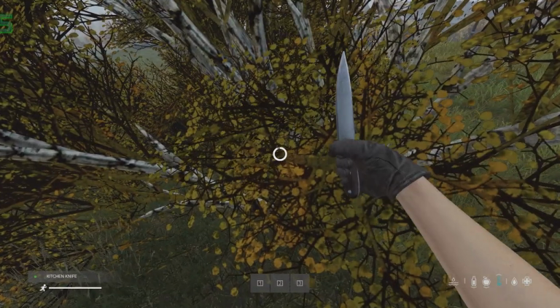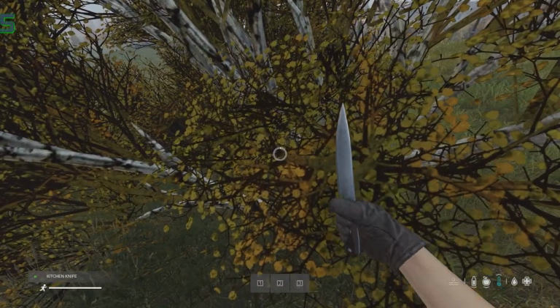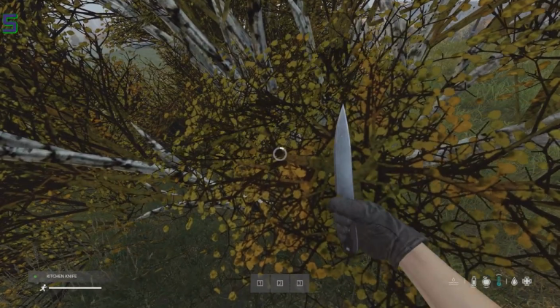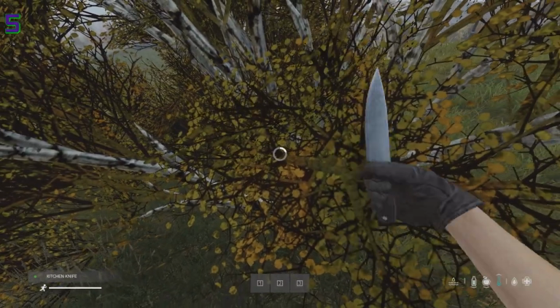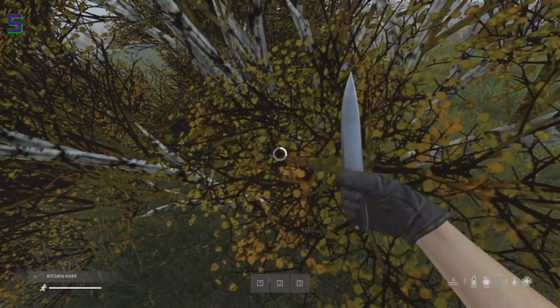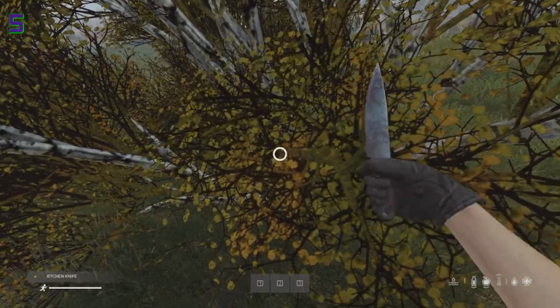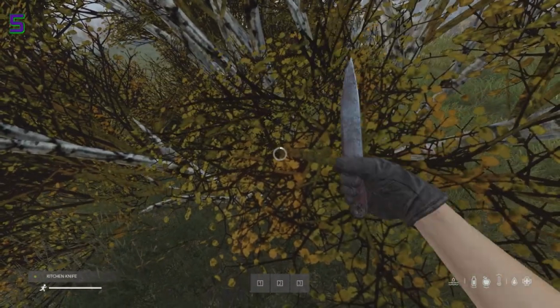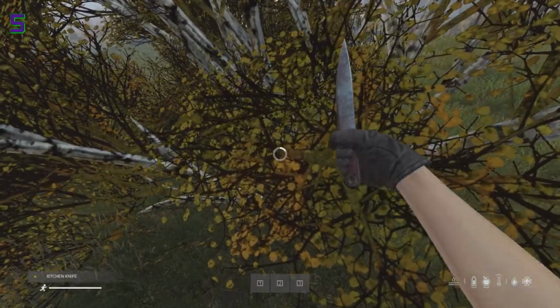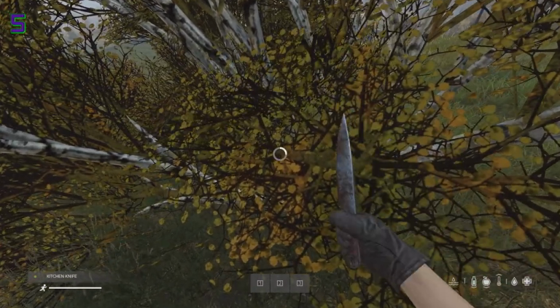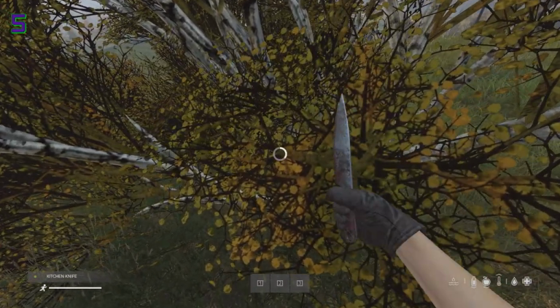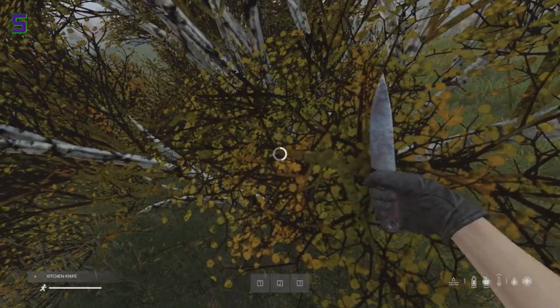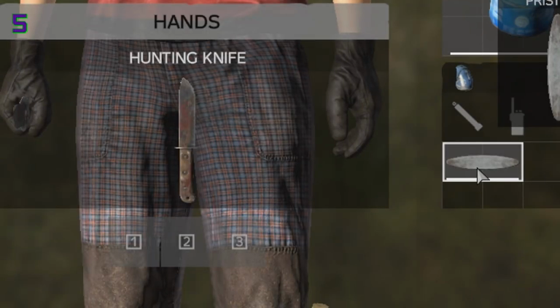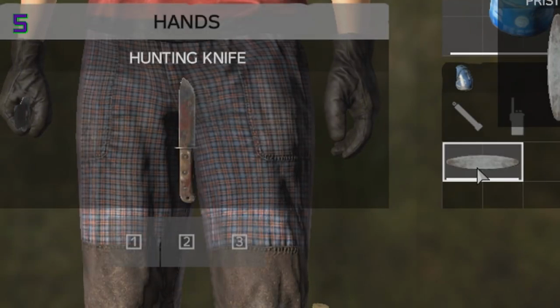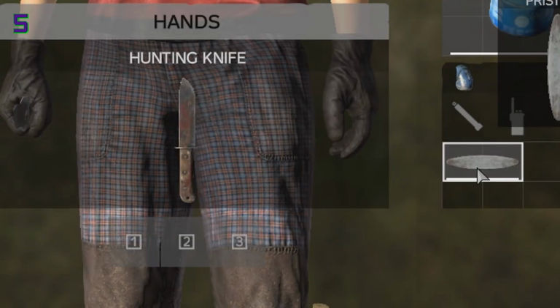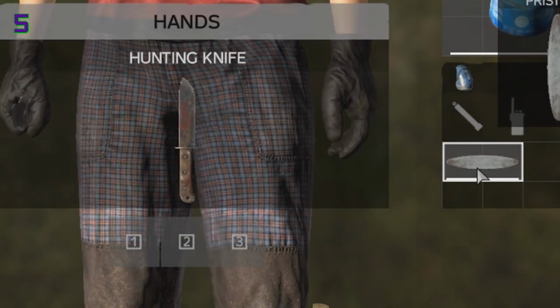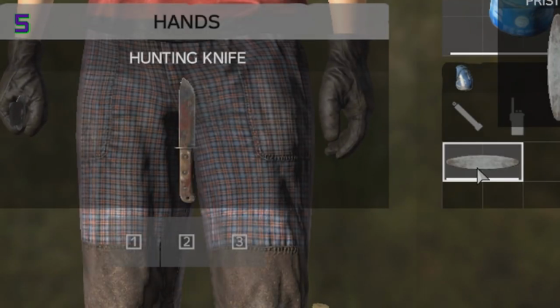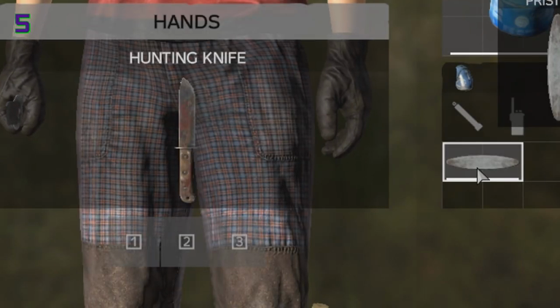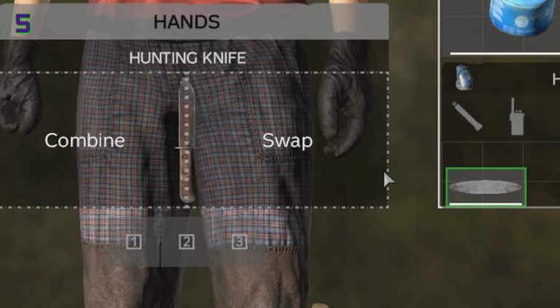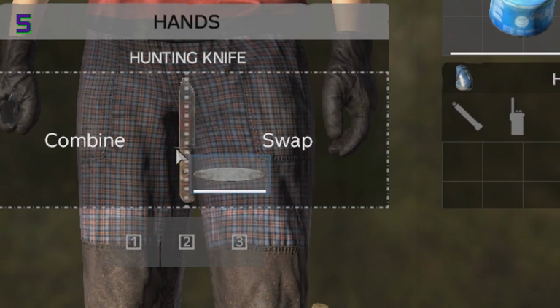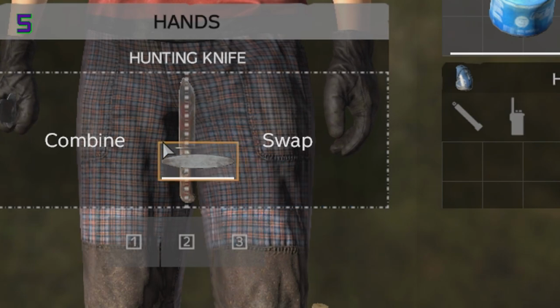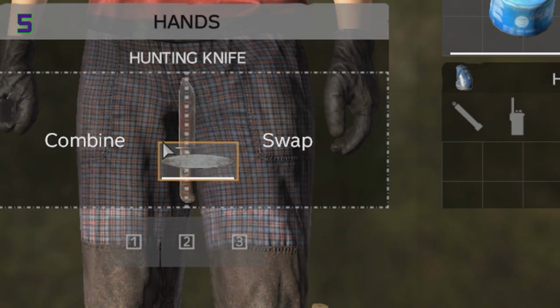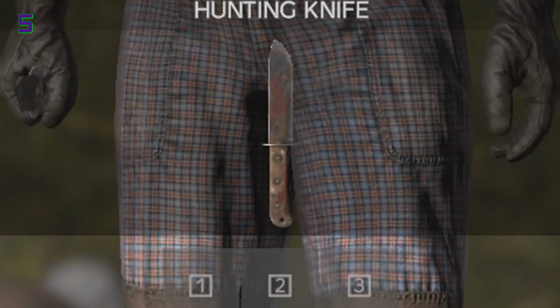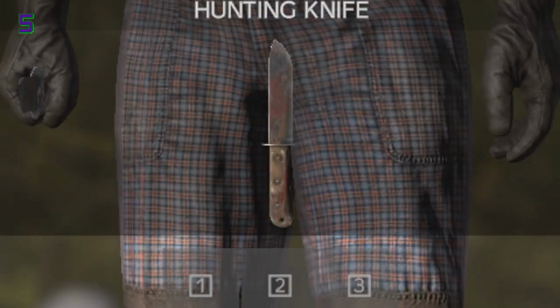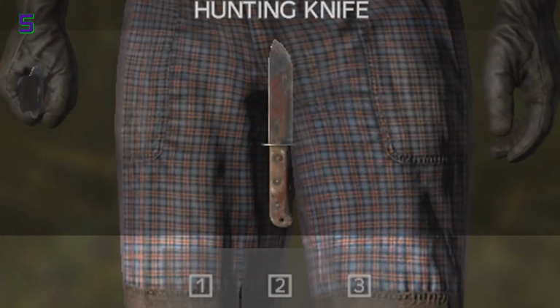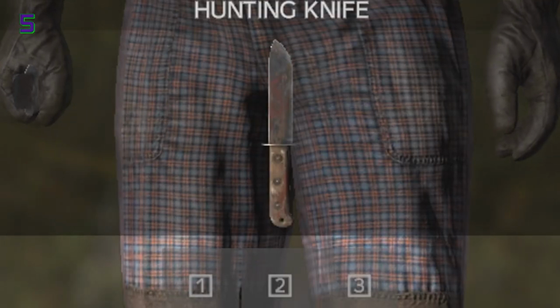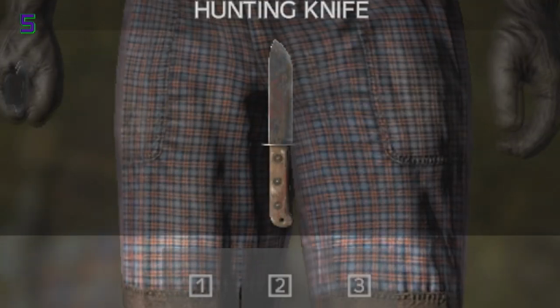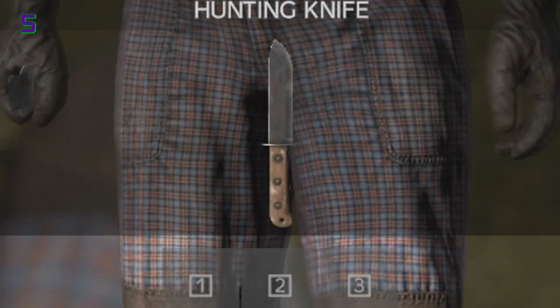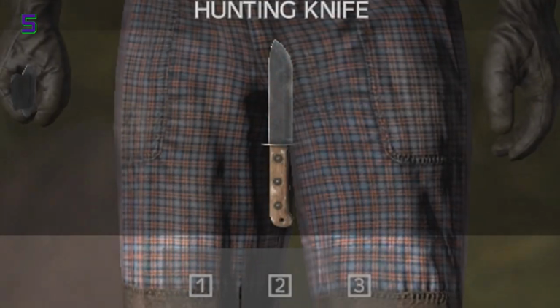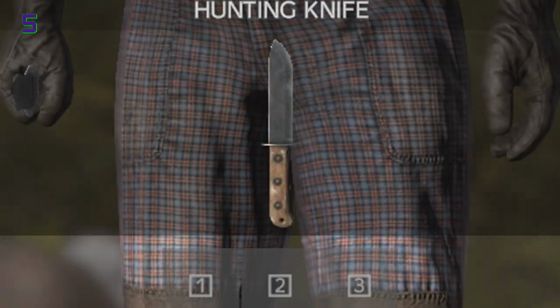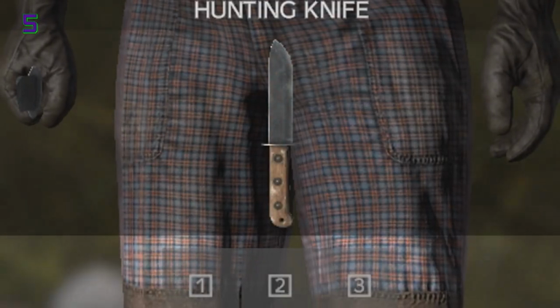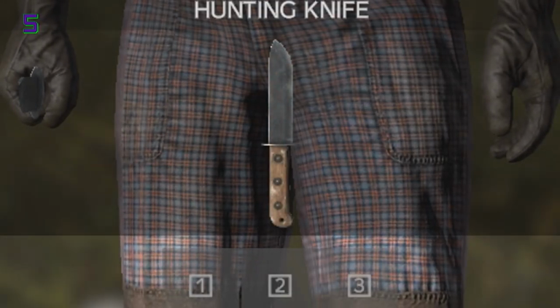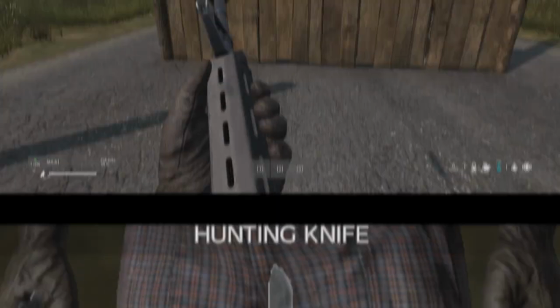Knives now become damaged much faster, but whetstones now require only 10% to restore one quality level of a knife.